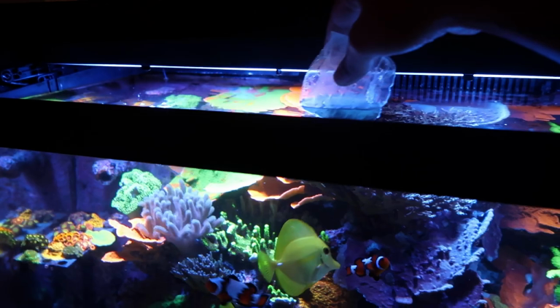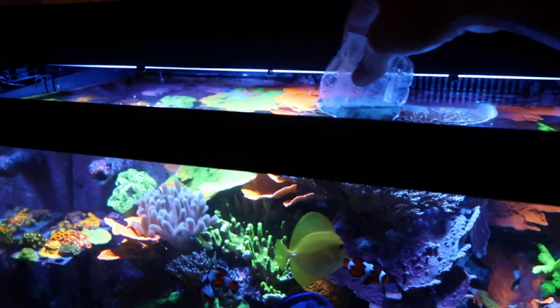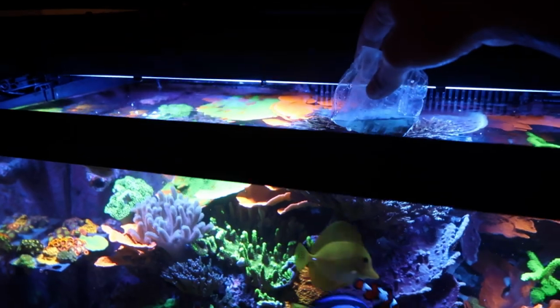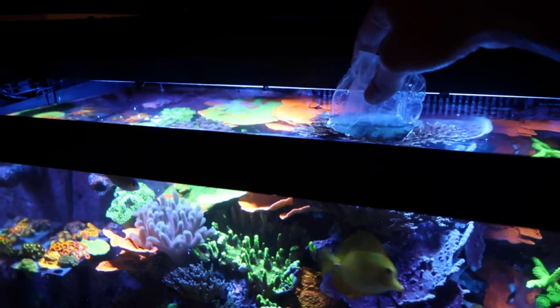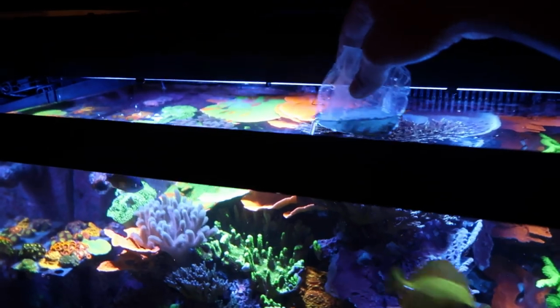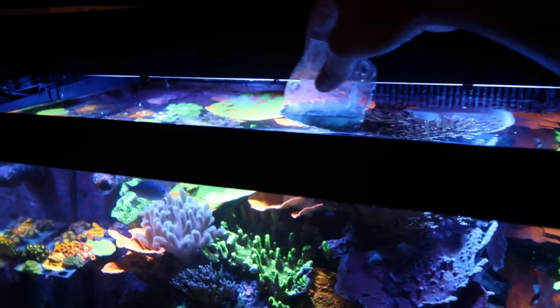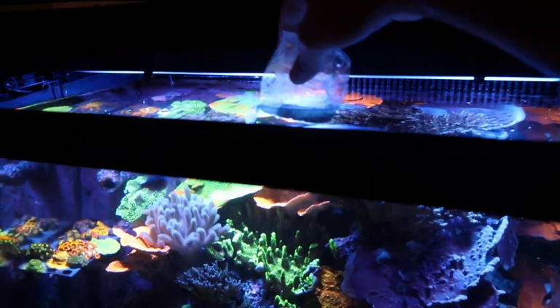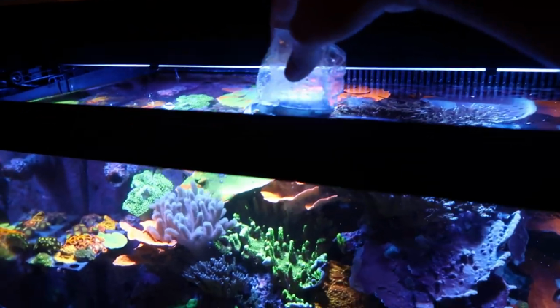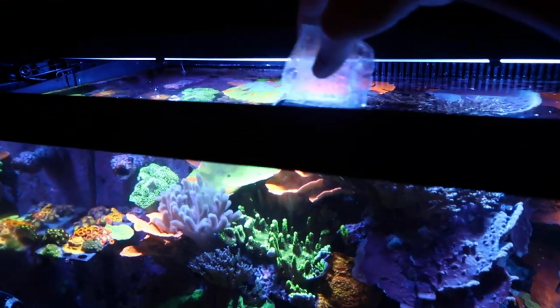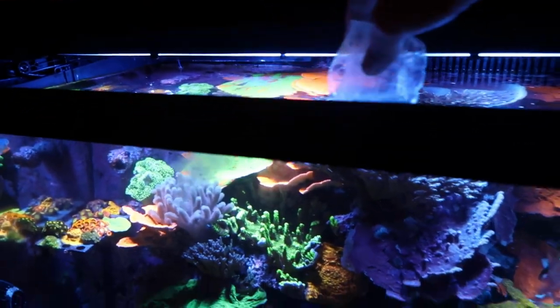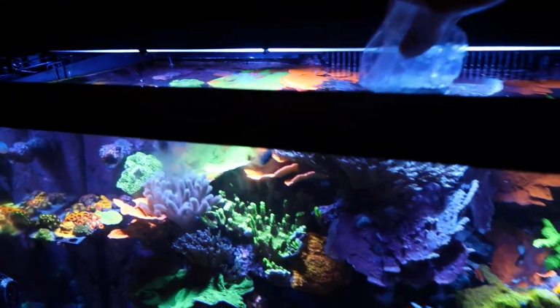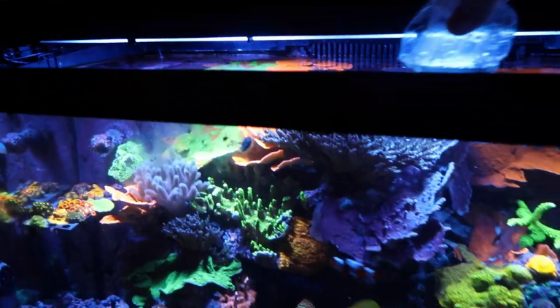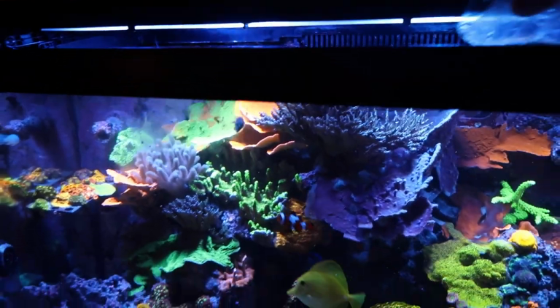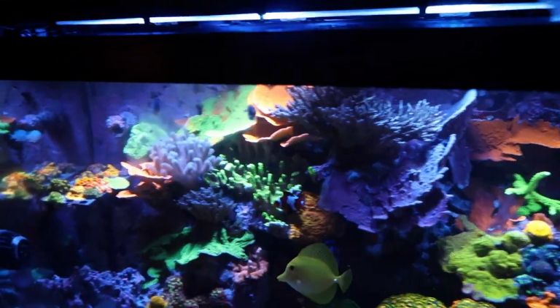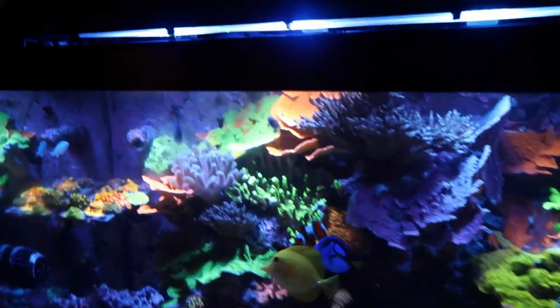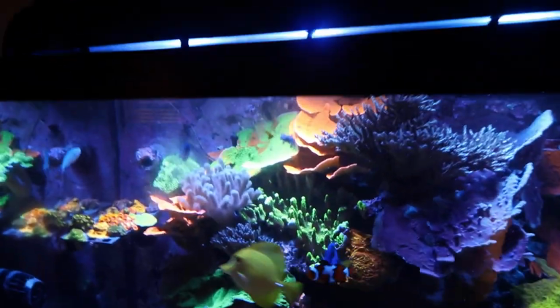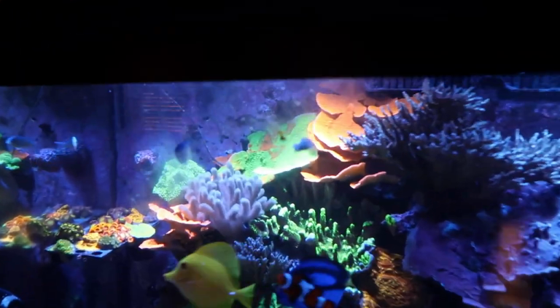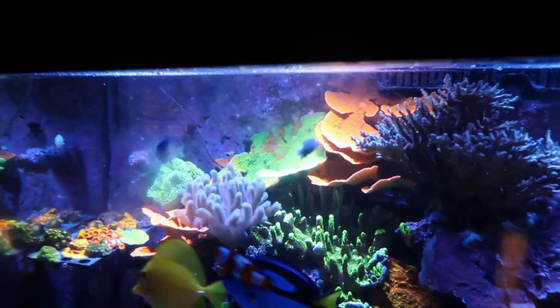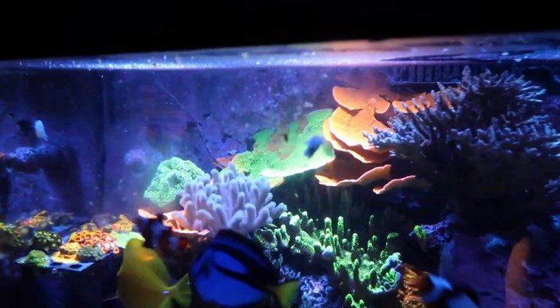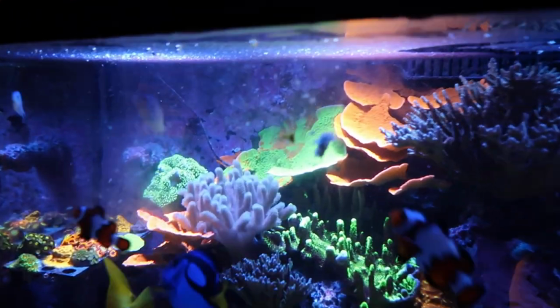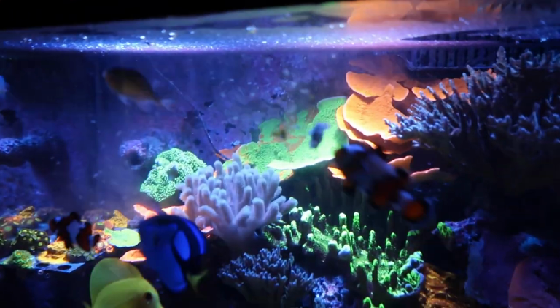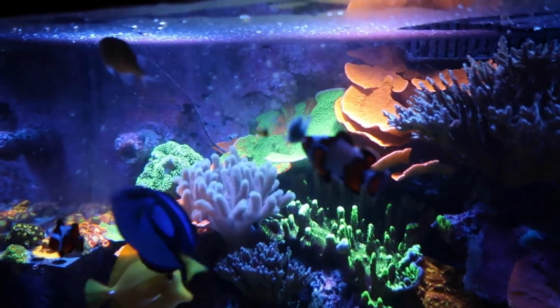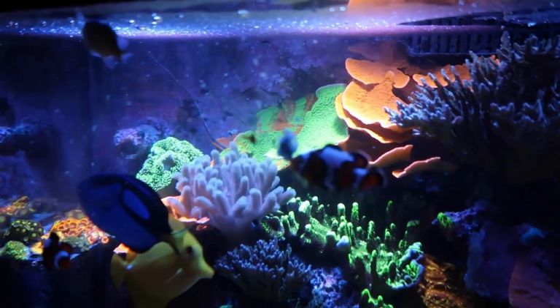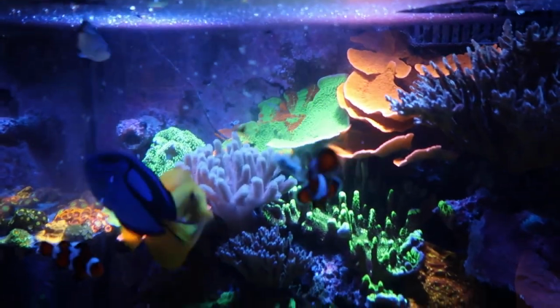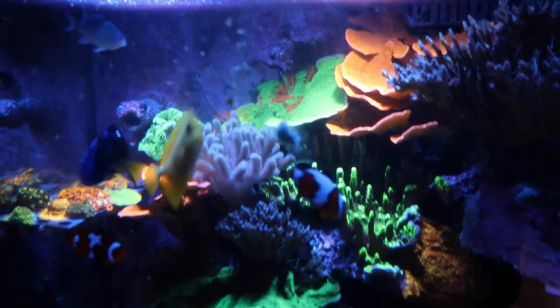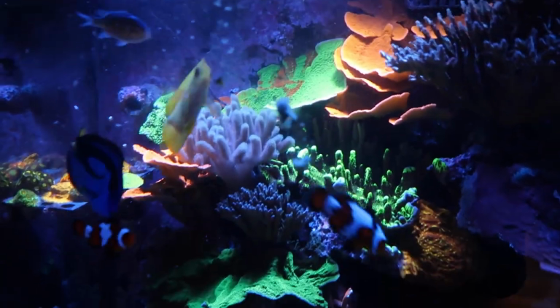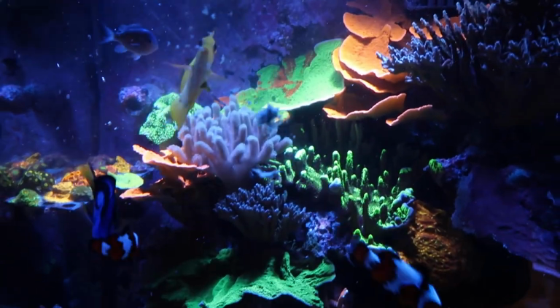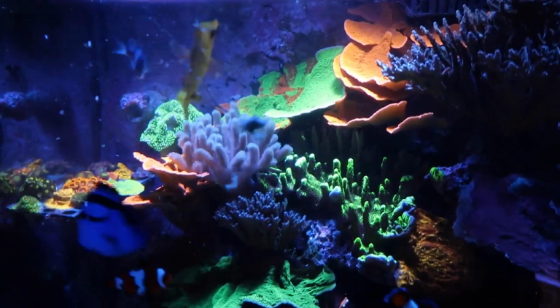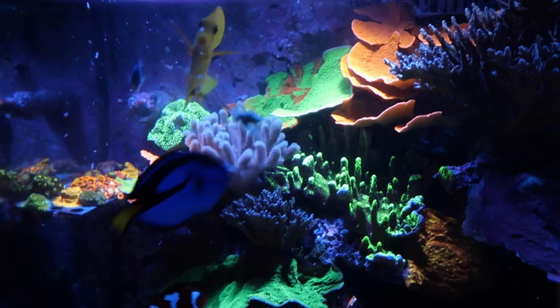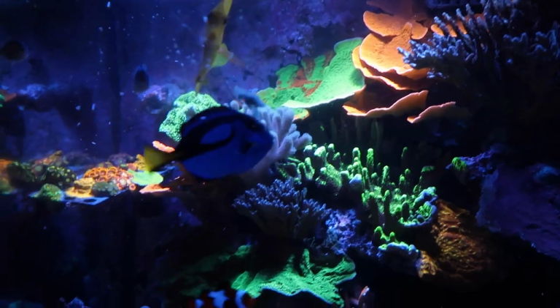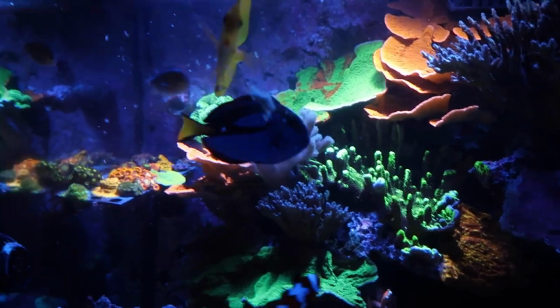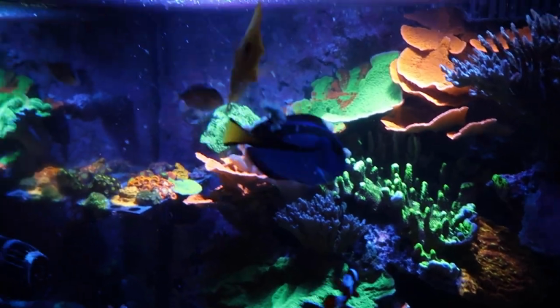They're literally jumping out of the water. That's a big piece. The little clownfish got it.